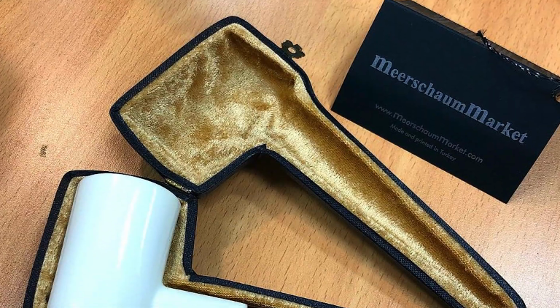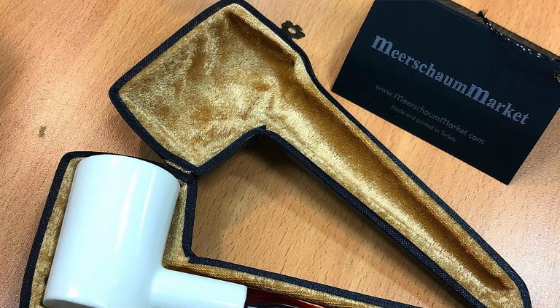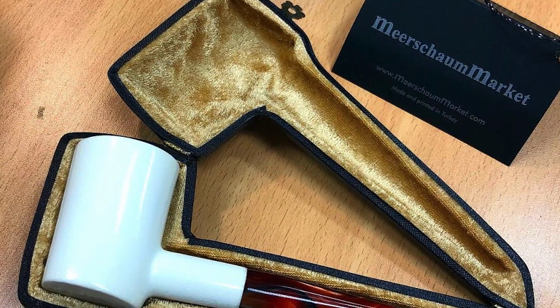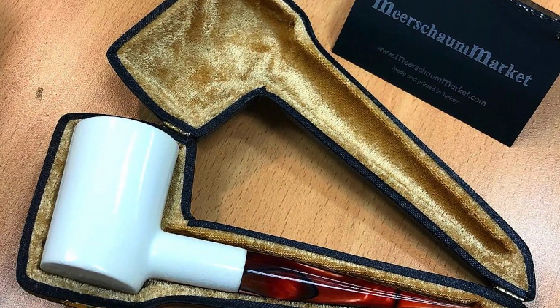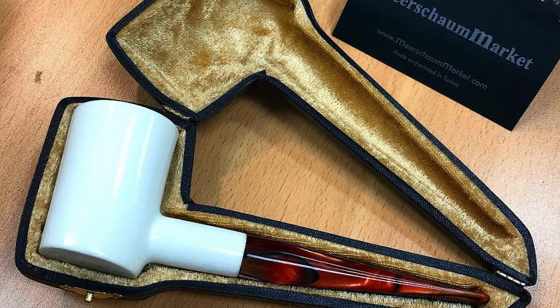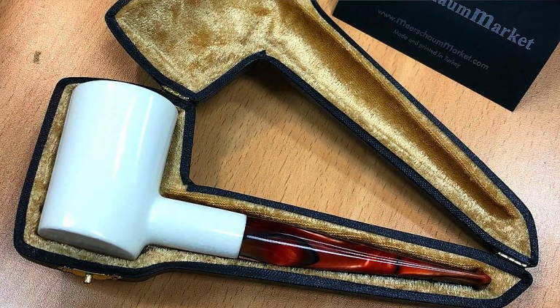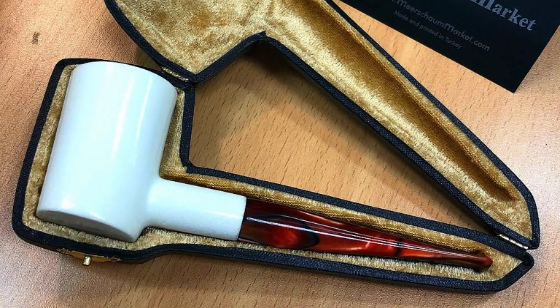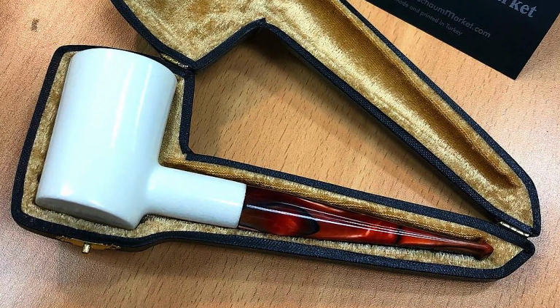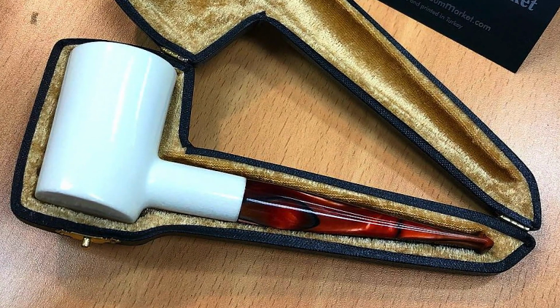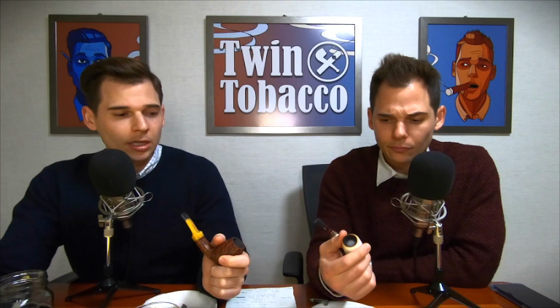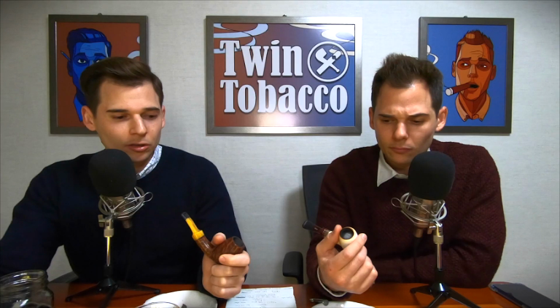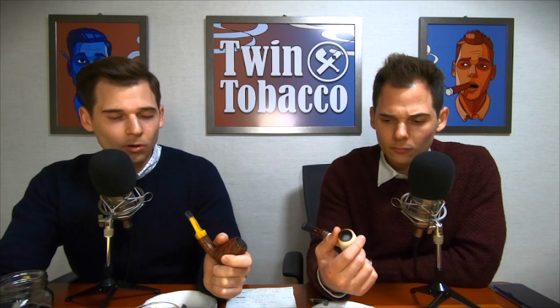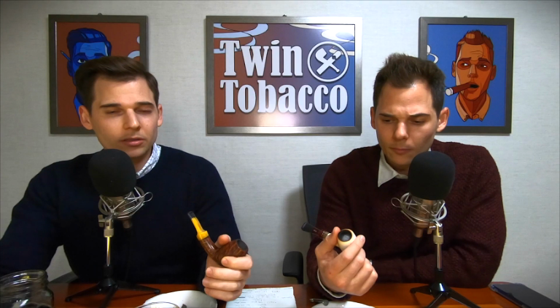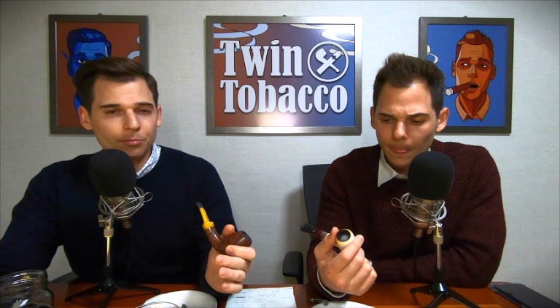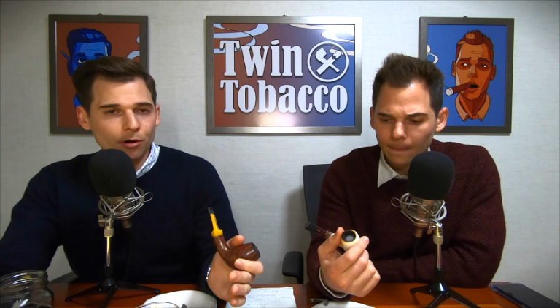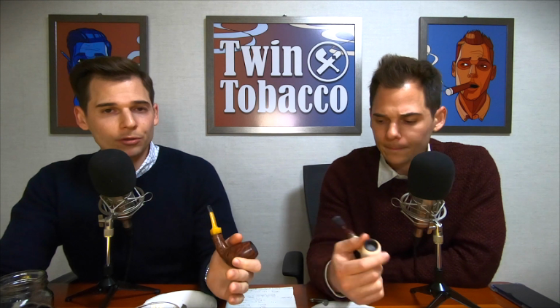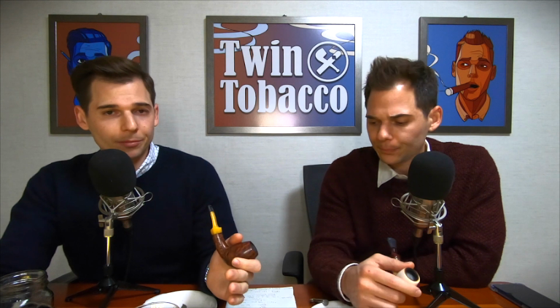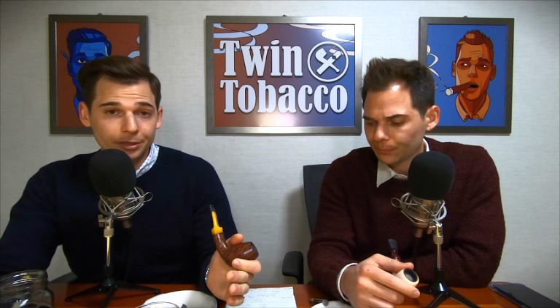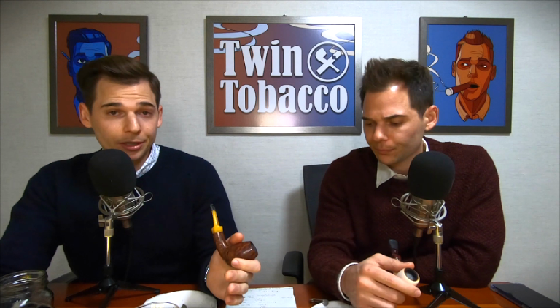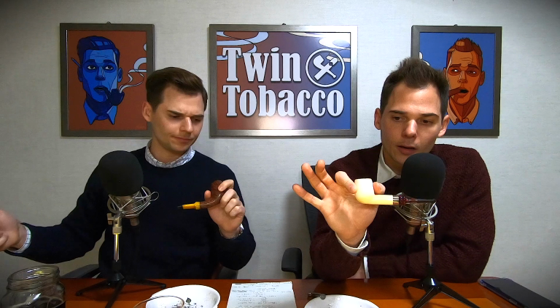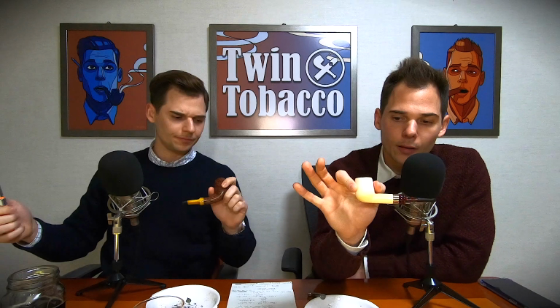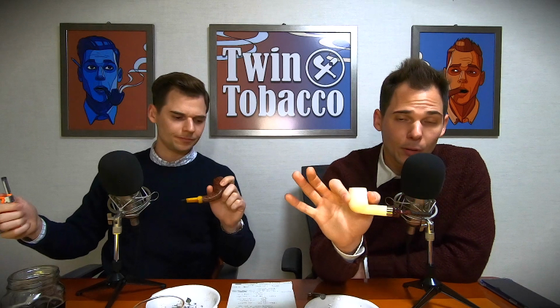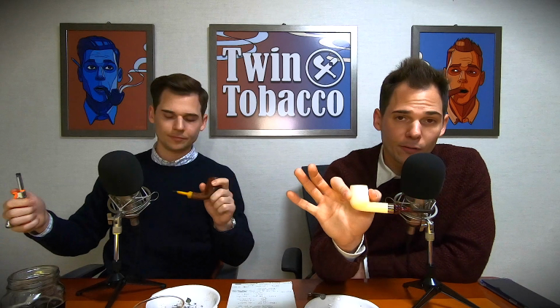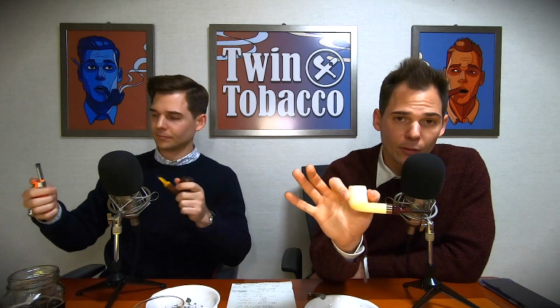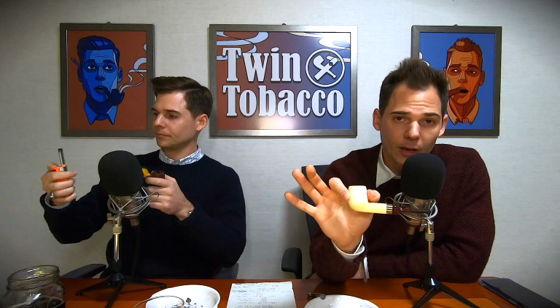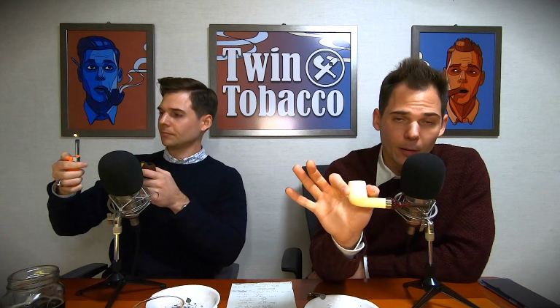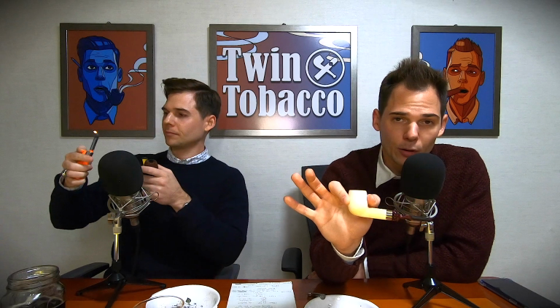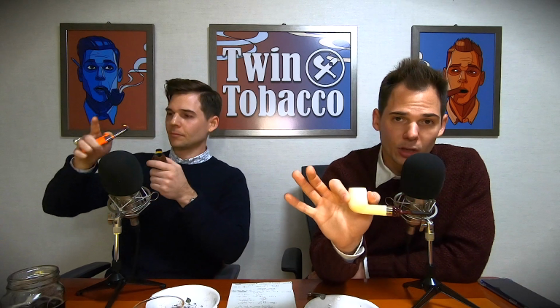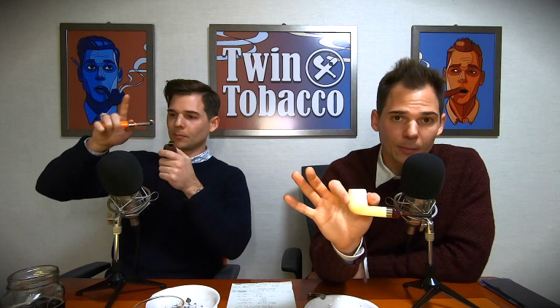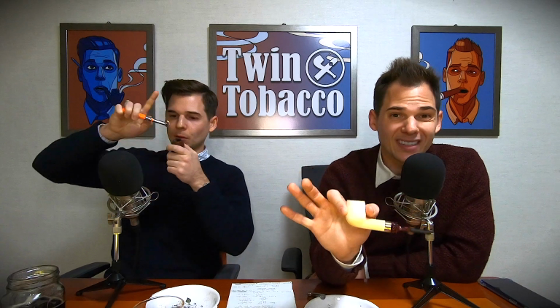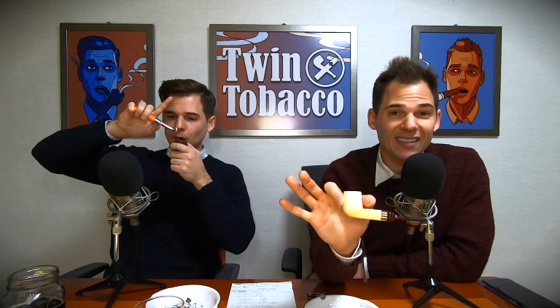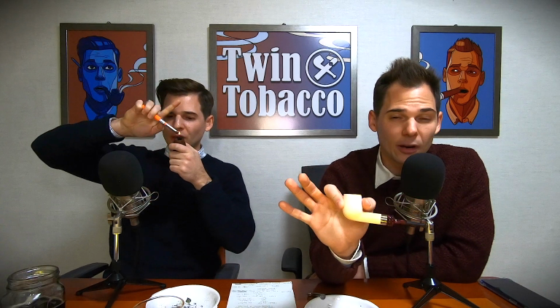Most people love this color change because it adds age and character to the pipe as you smoke it, and it continues to smoke amazingly even when very dark. When mined, meerschaum is soft and easy to carve into the desired shape. It's then cooked in a kiln to harden it, and after hardening it's dipped in beeswax before it's ready to use.